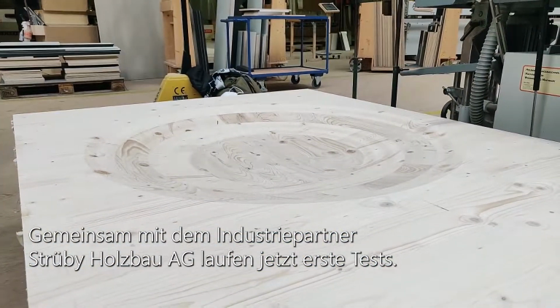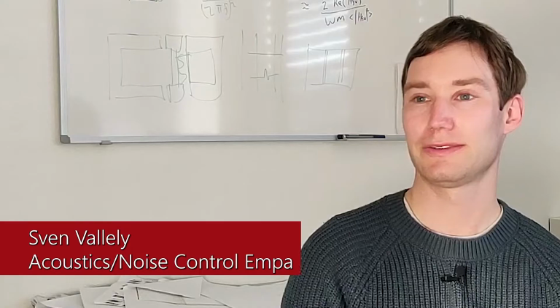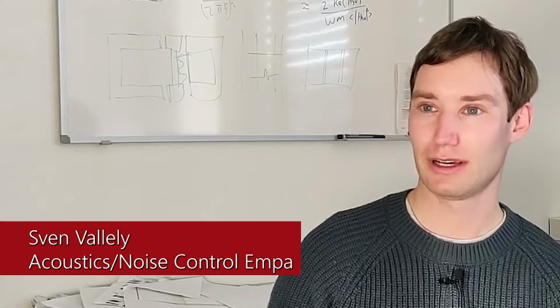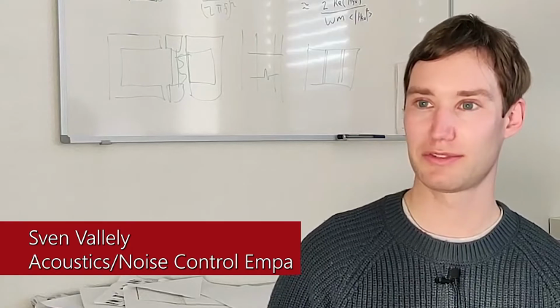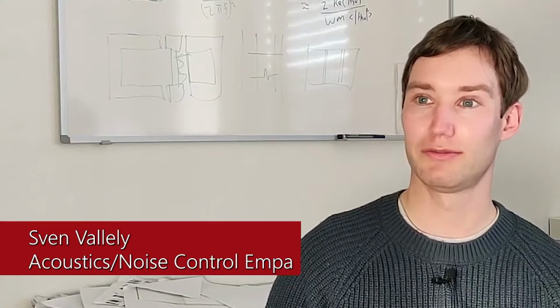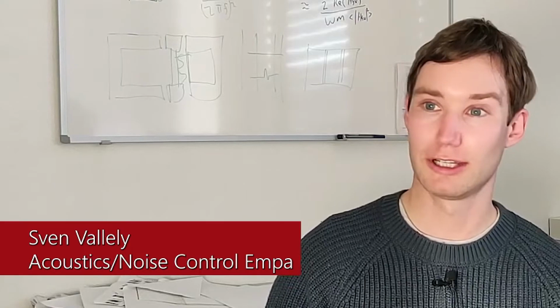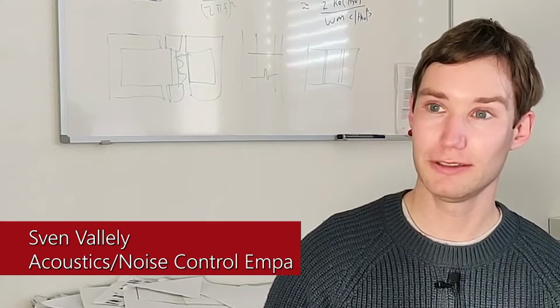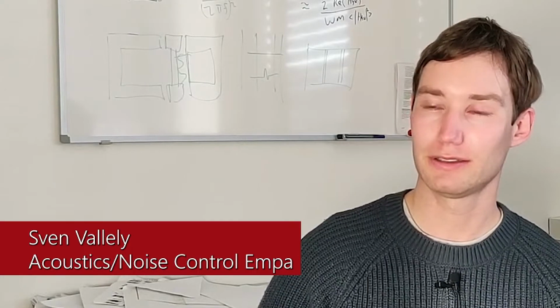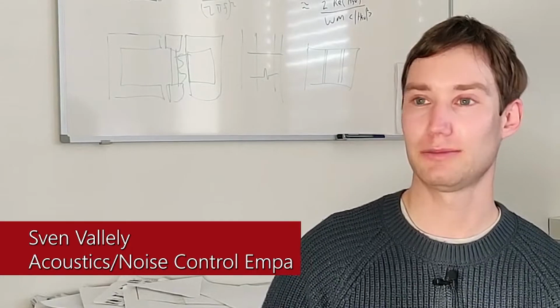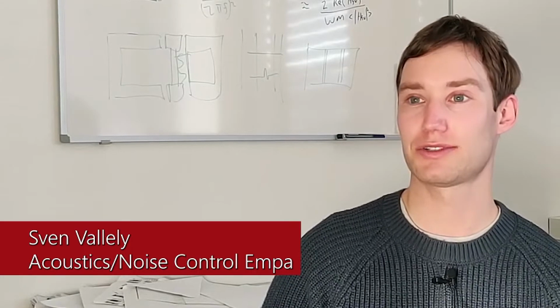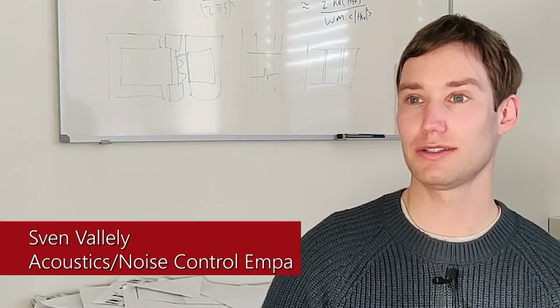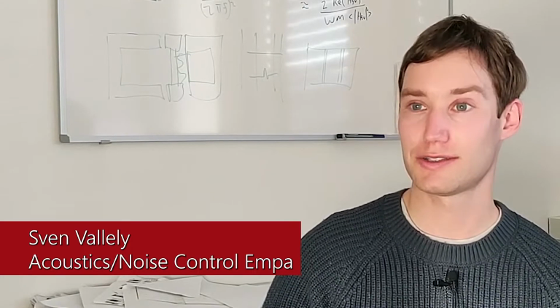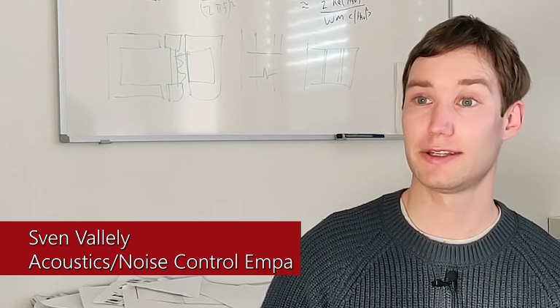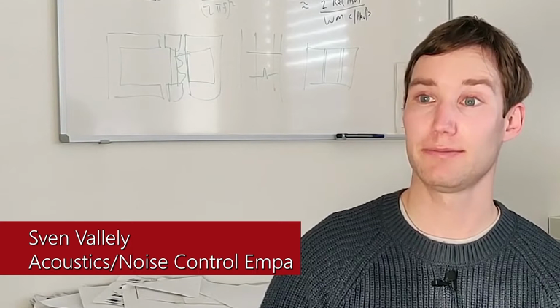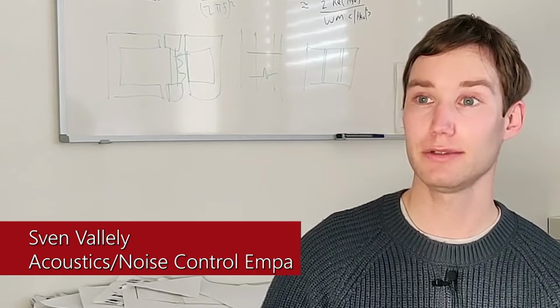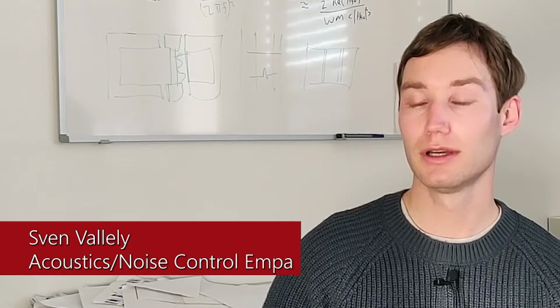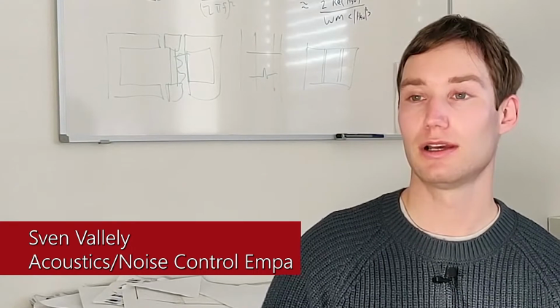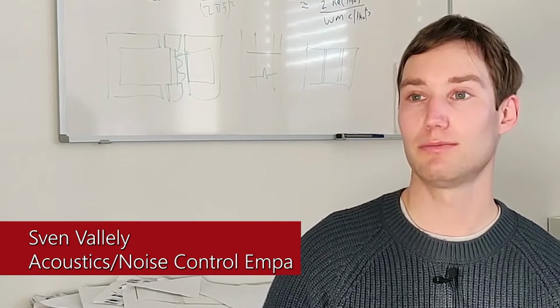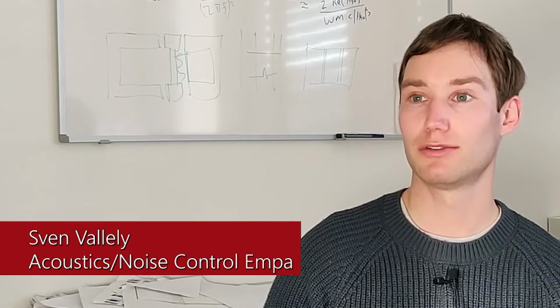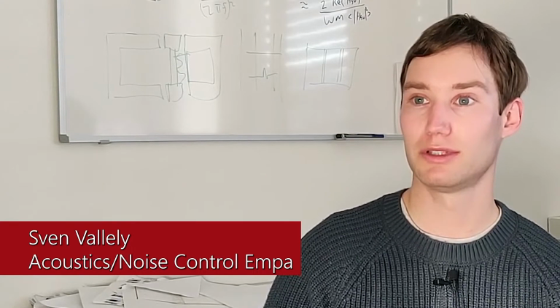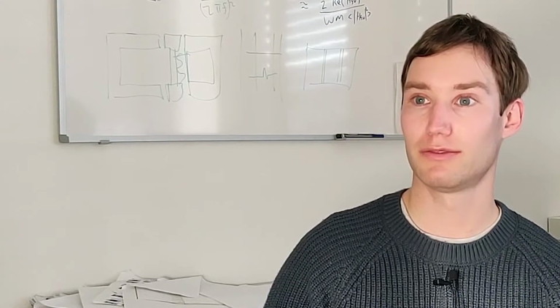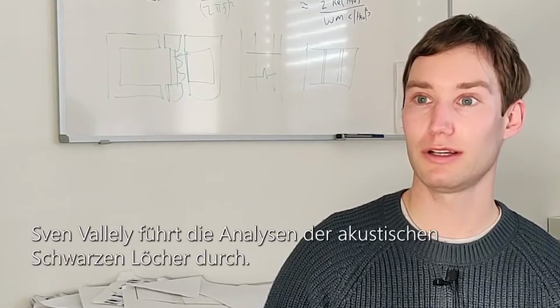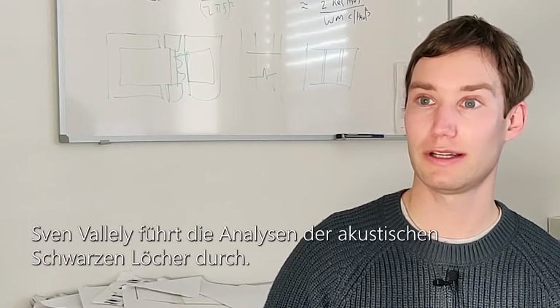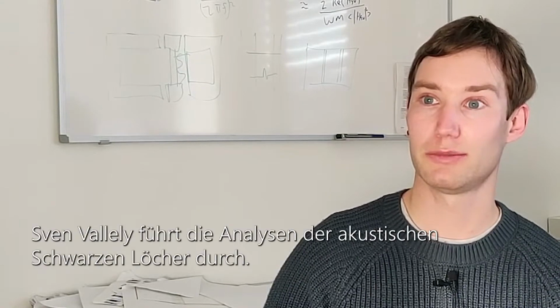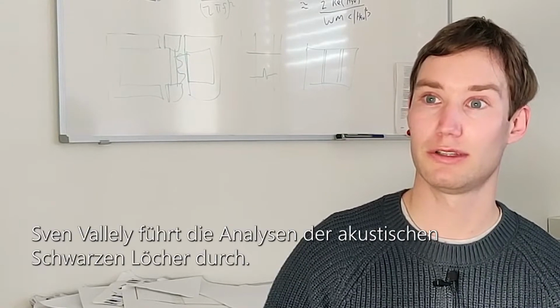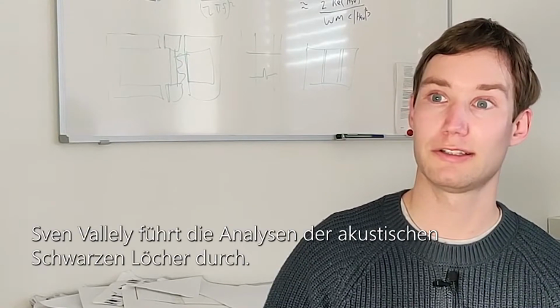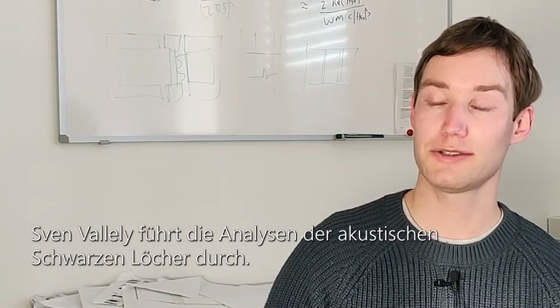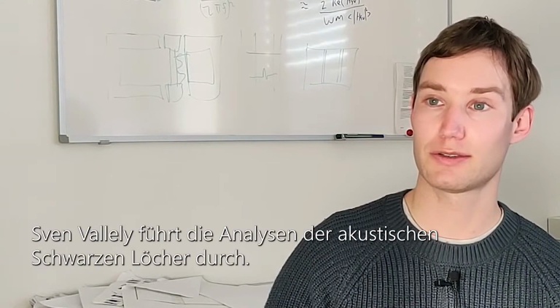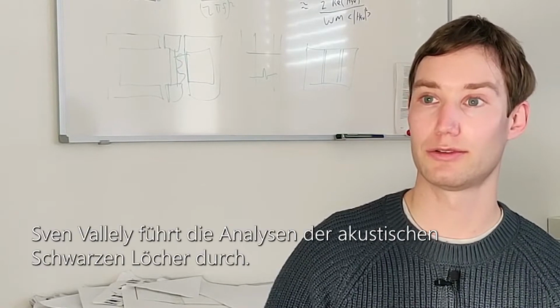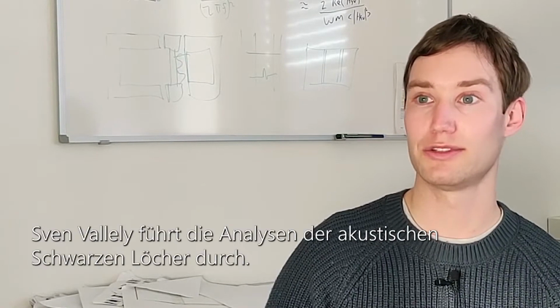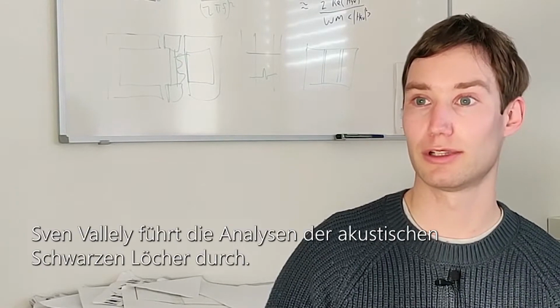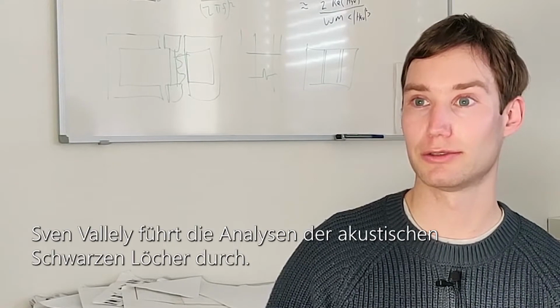I'm Sven Vellely, a scientist at EMPA, and I'm performing the finite element analysis of acoustic black holes.